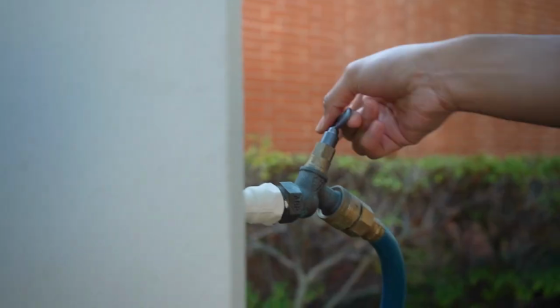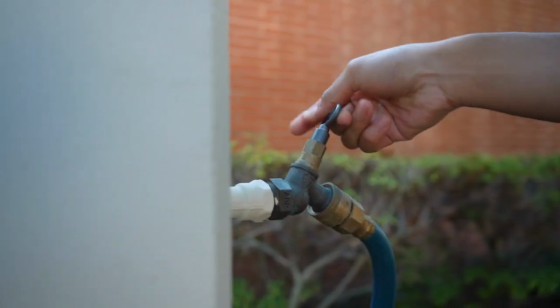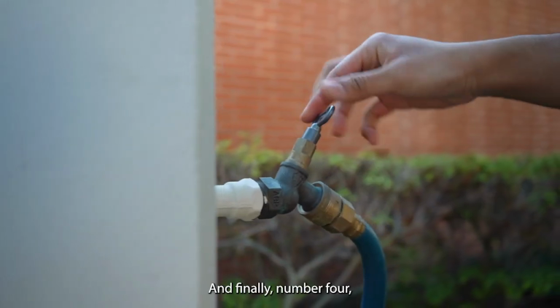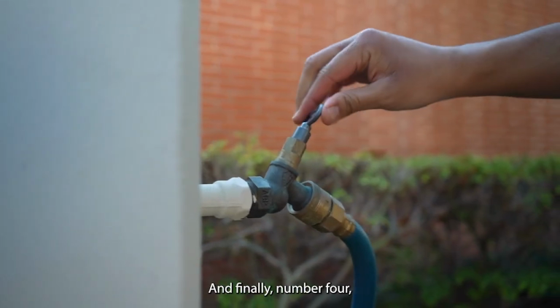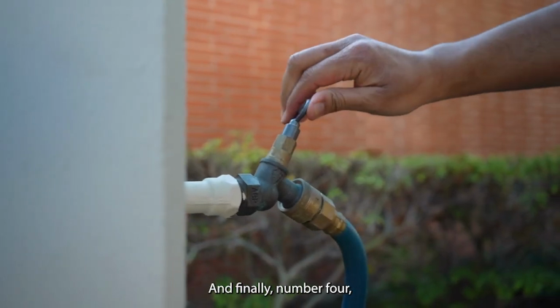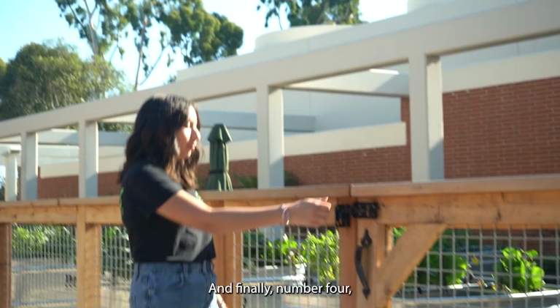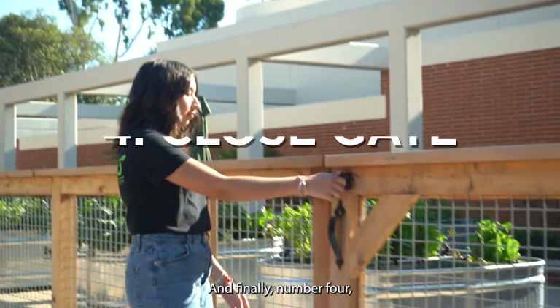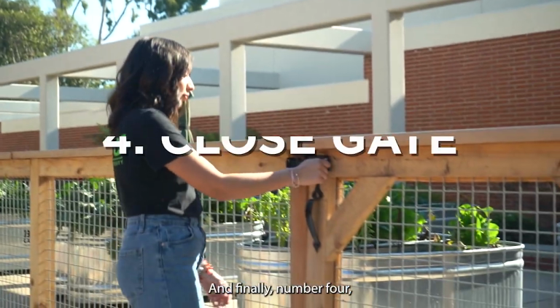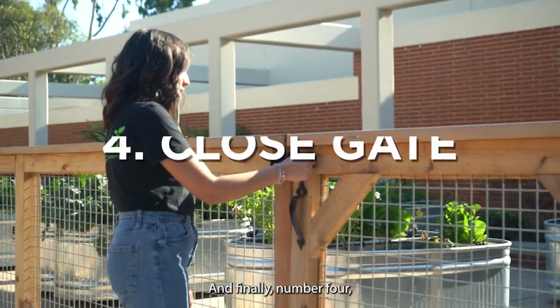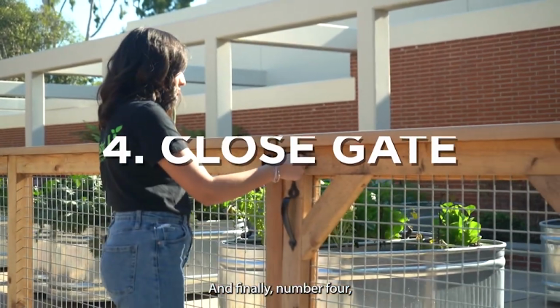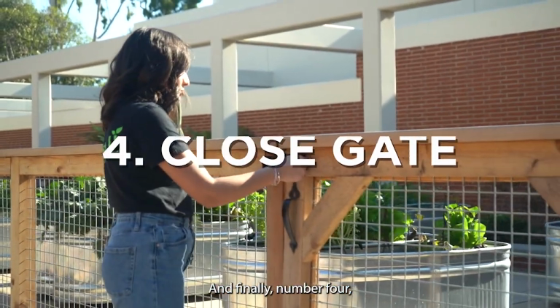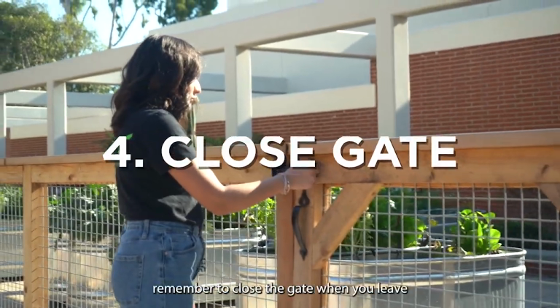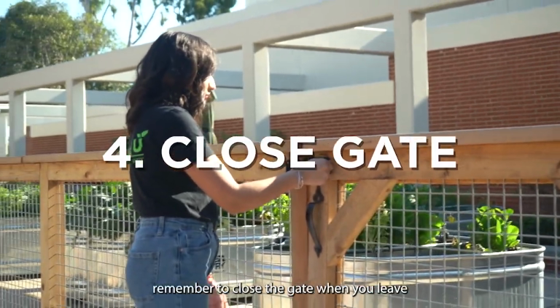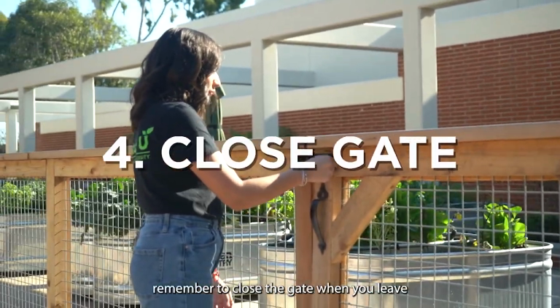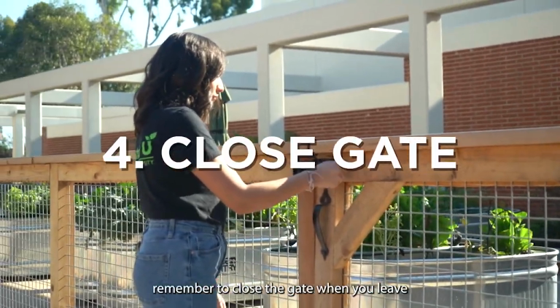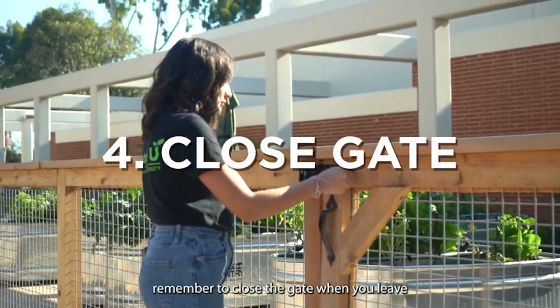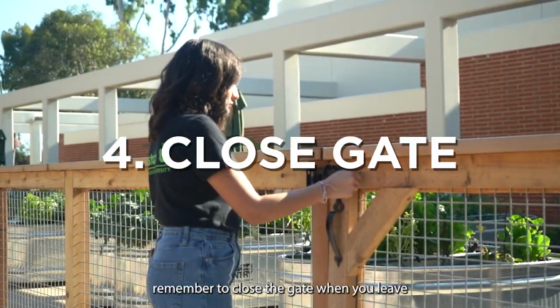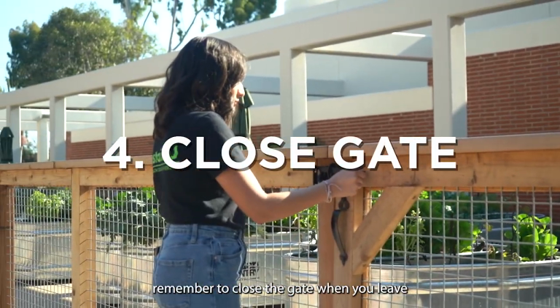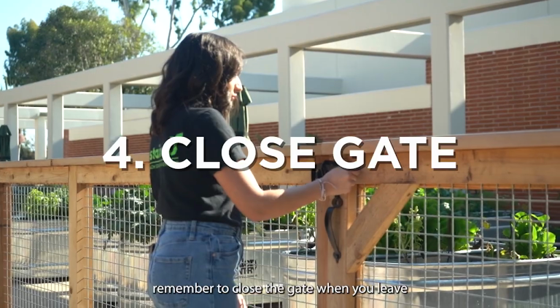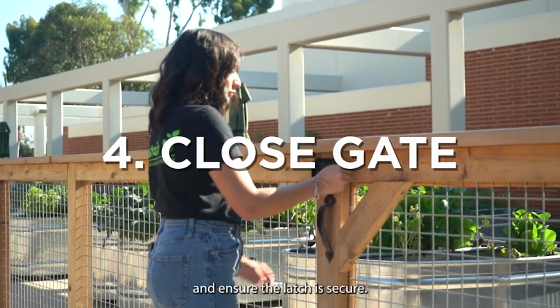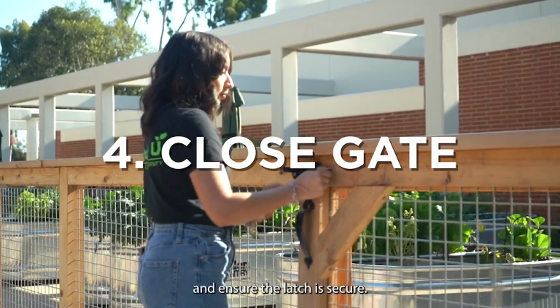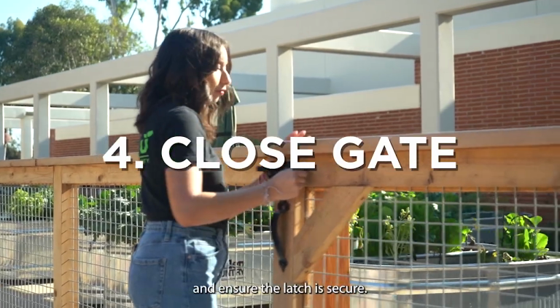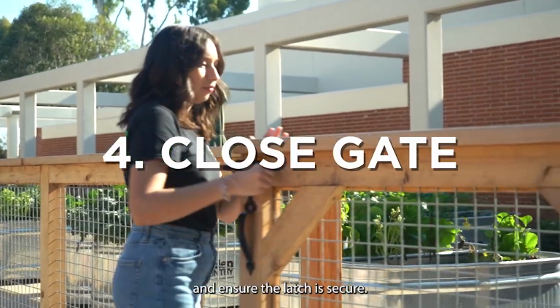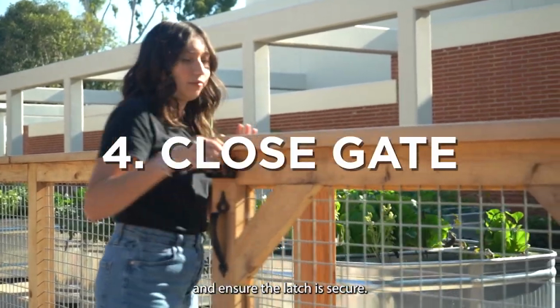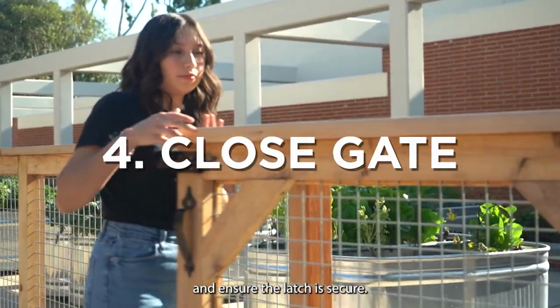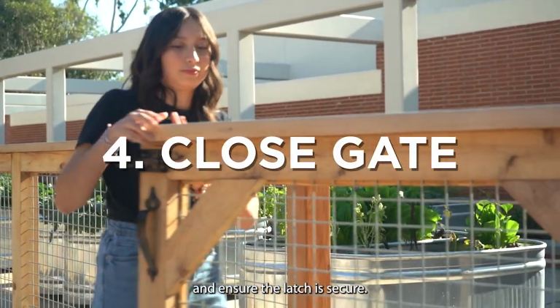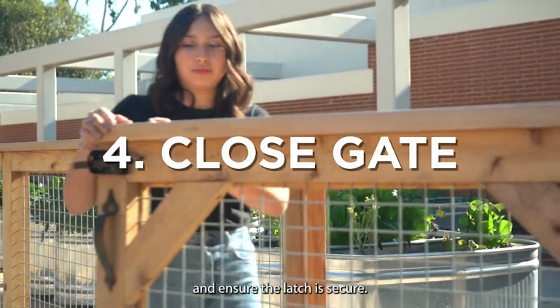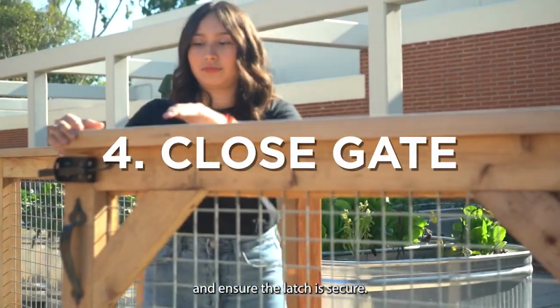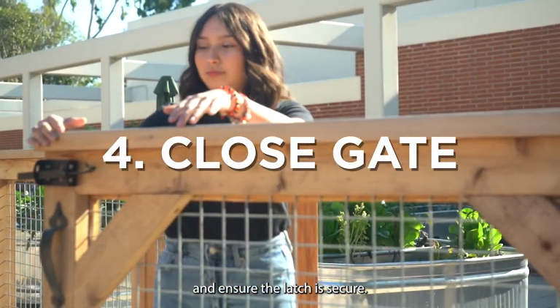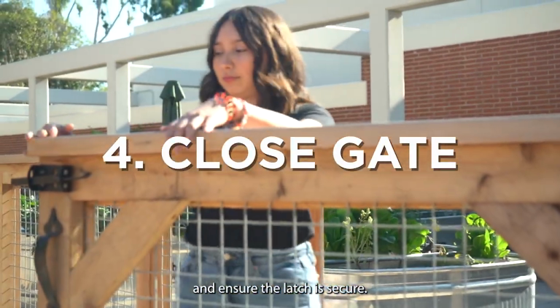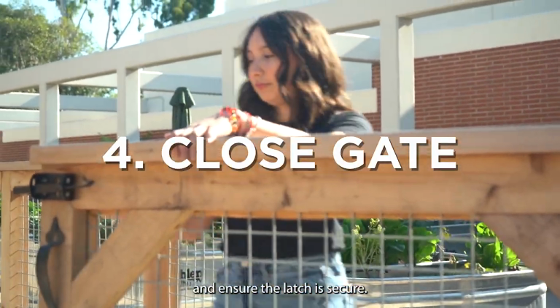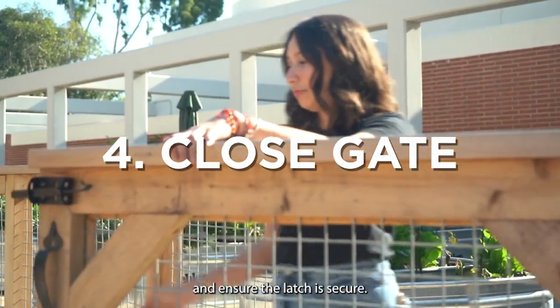And finally, number 4. Remember to close the gate when you leave and ensure the latch is secure.